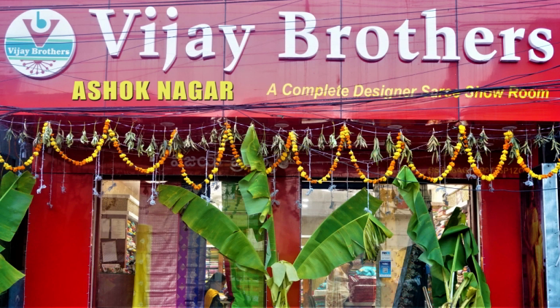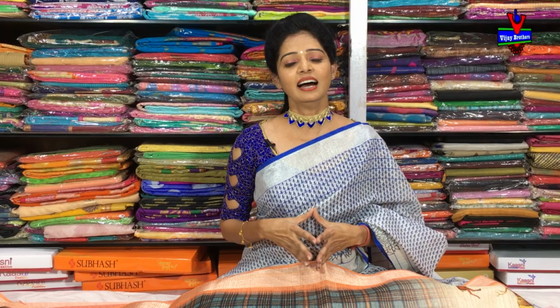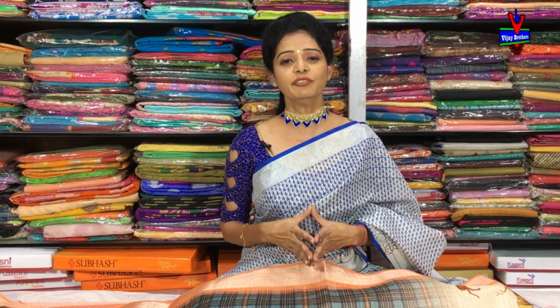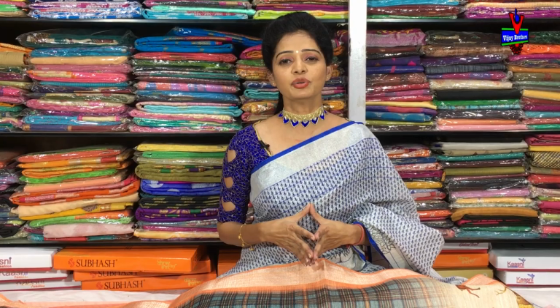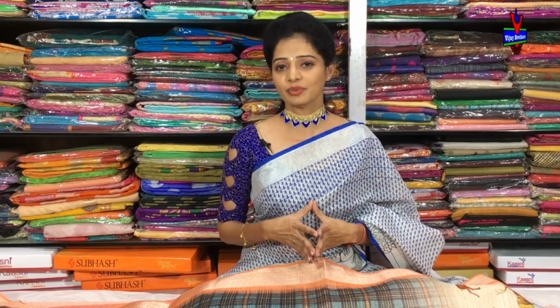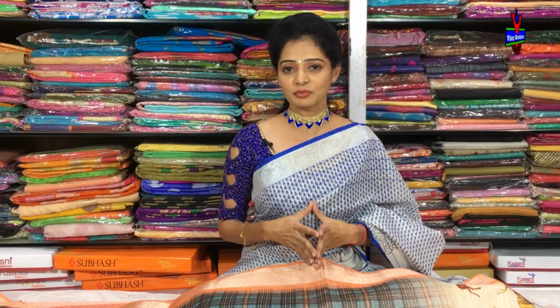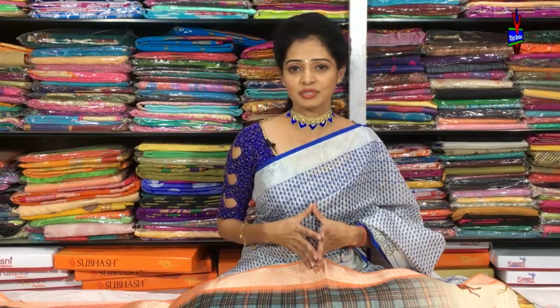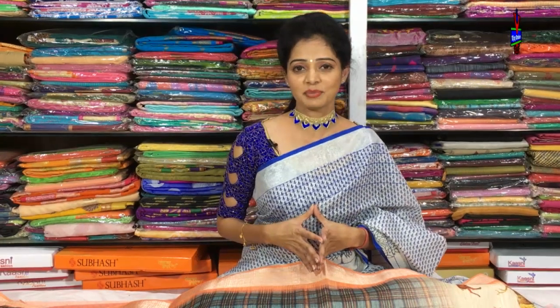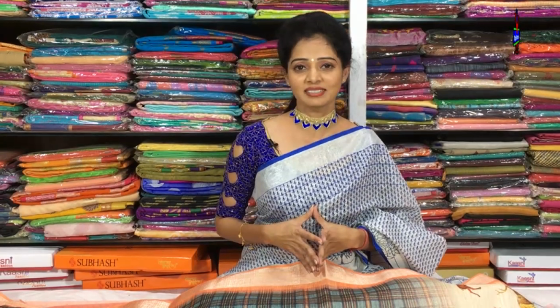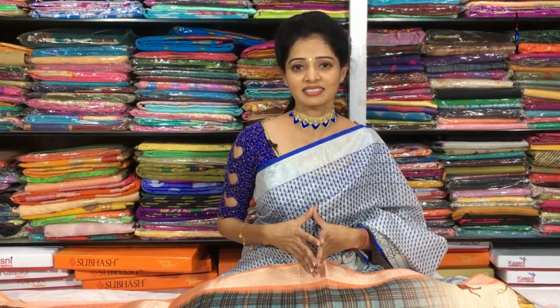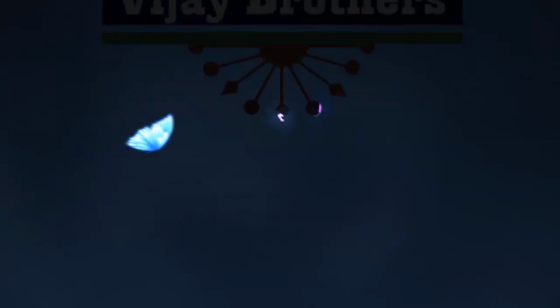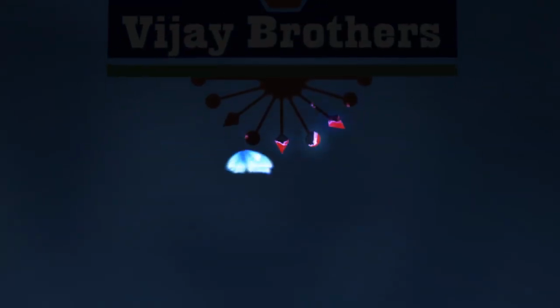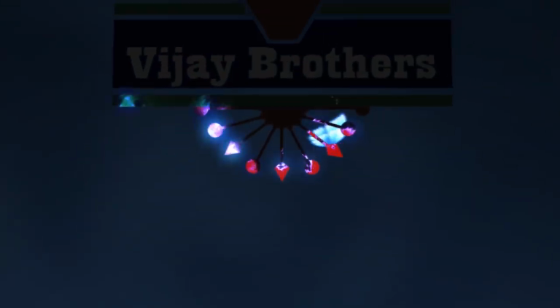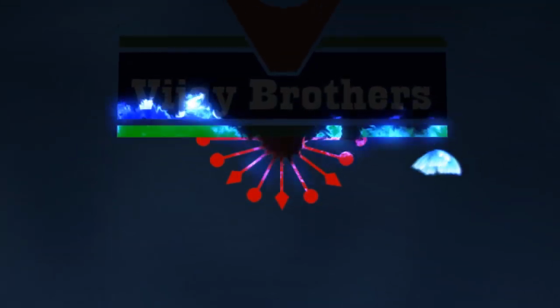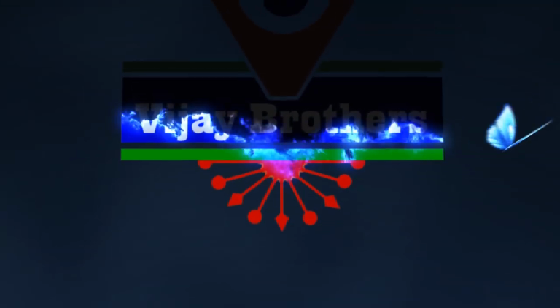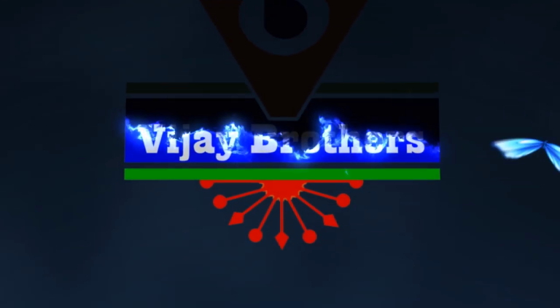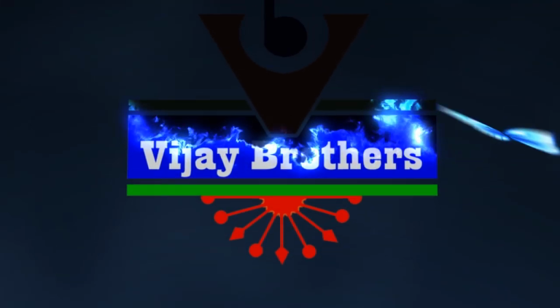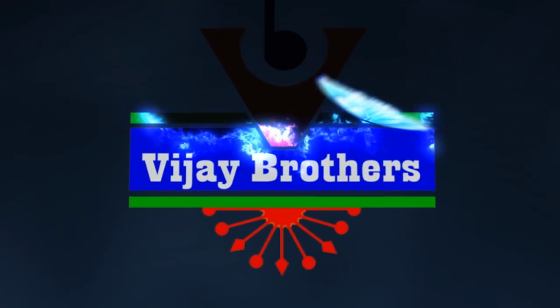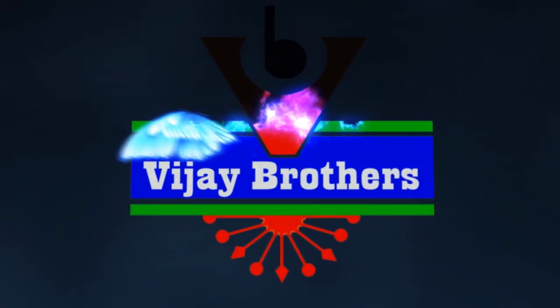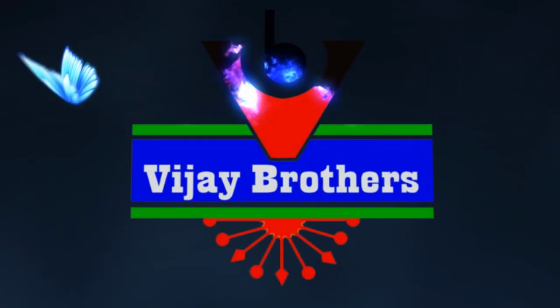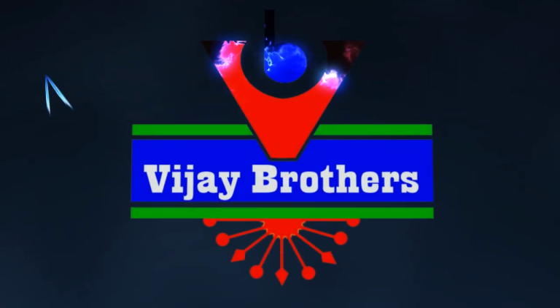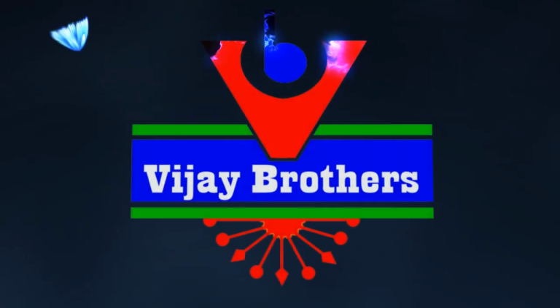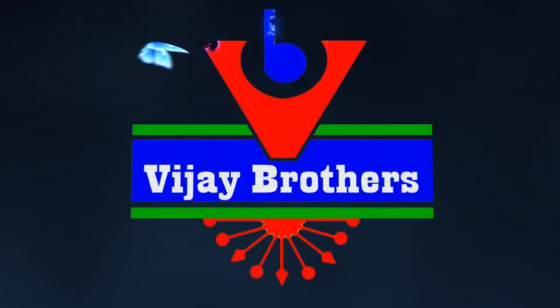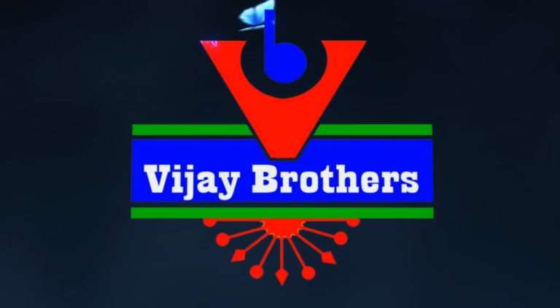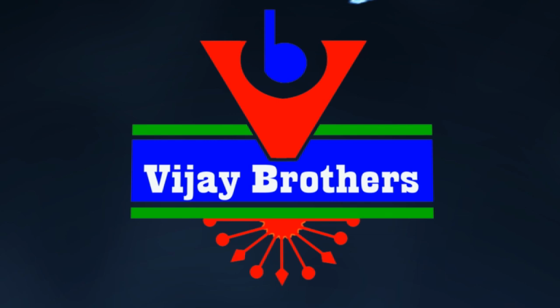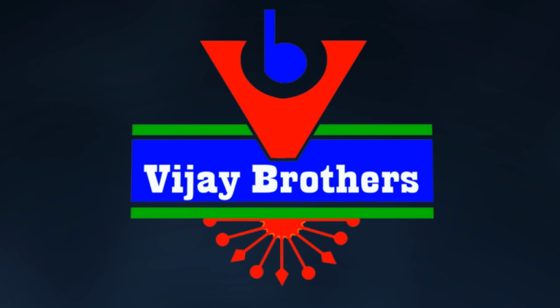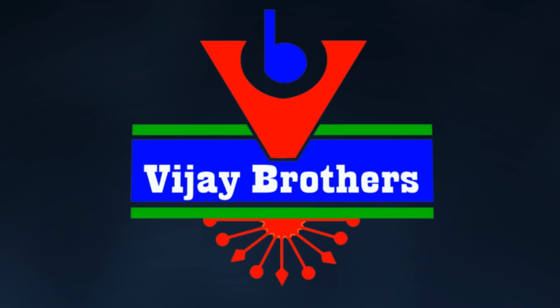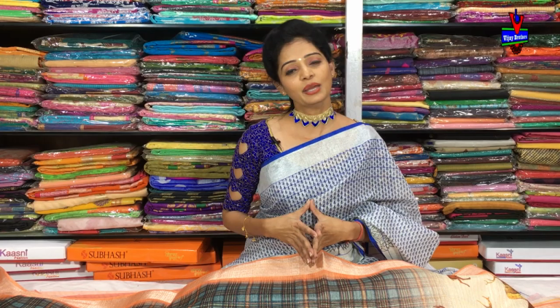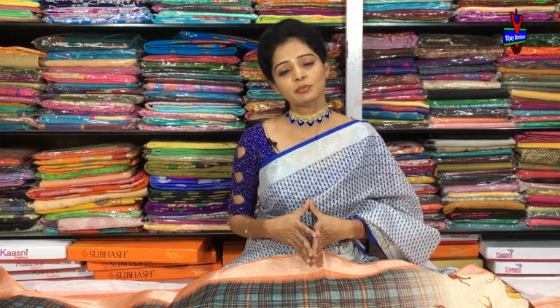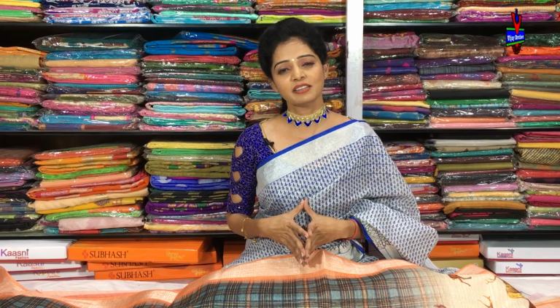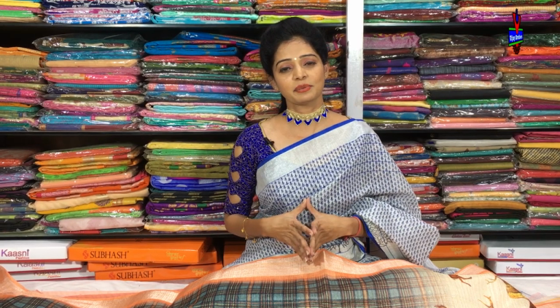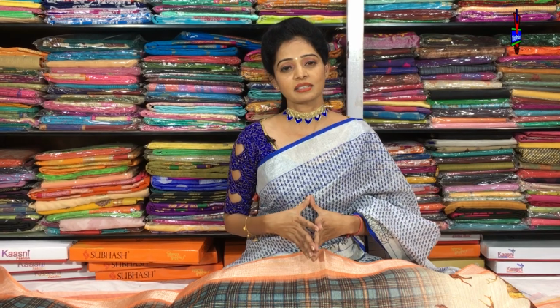Hi viewers. Welcome to Vijay Brothers. Today, we are going to take a look at Vijay Brothers.